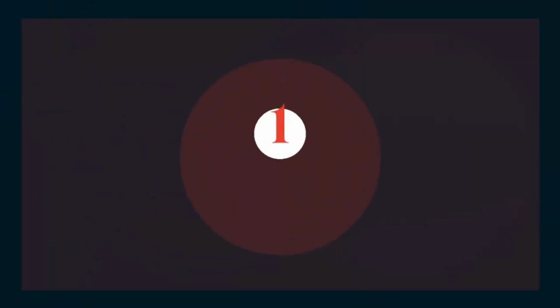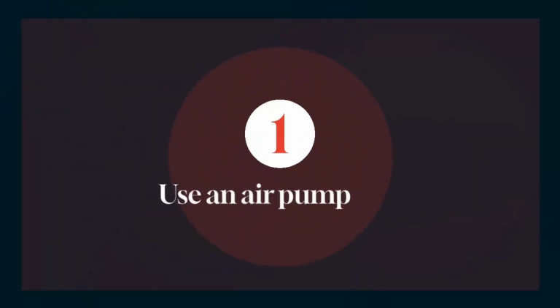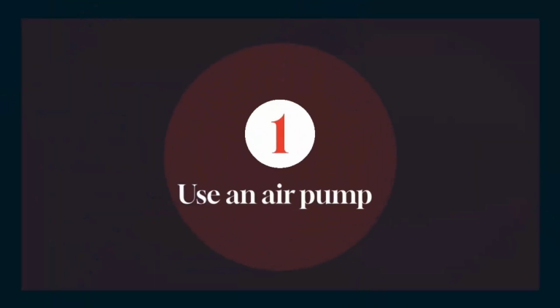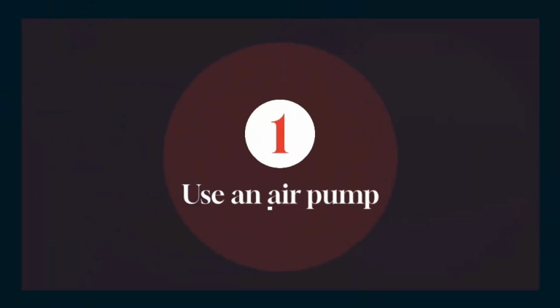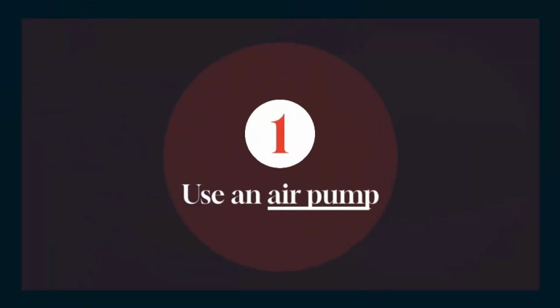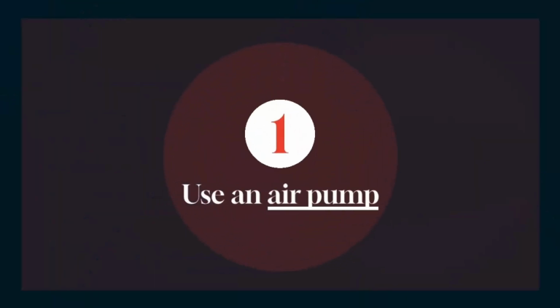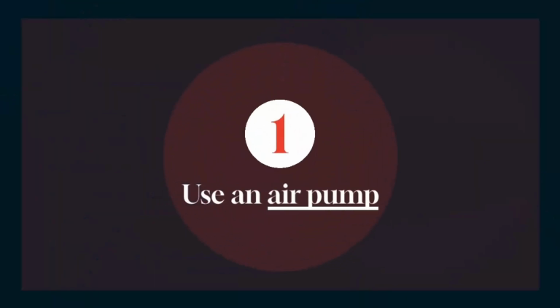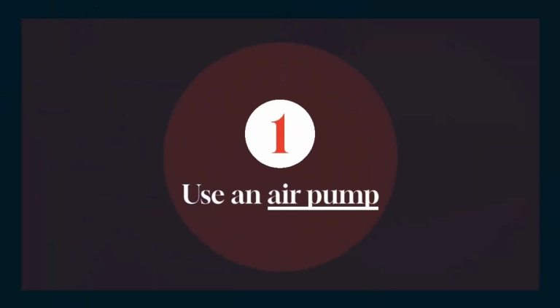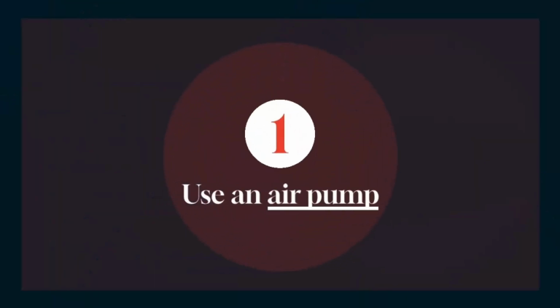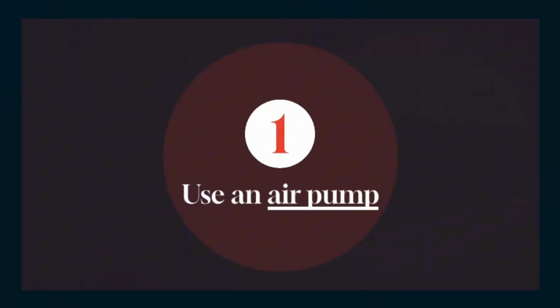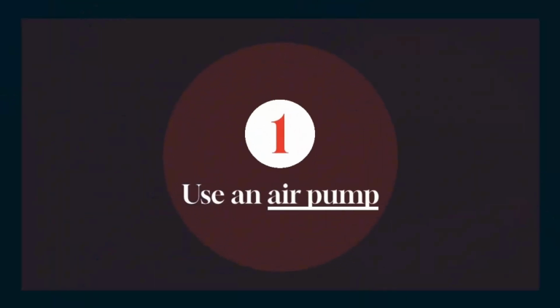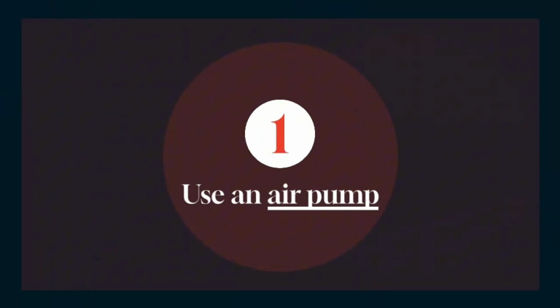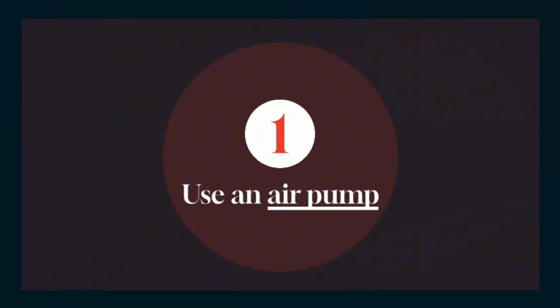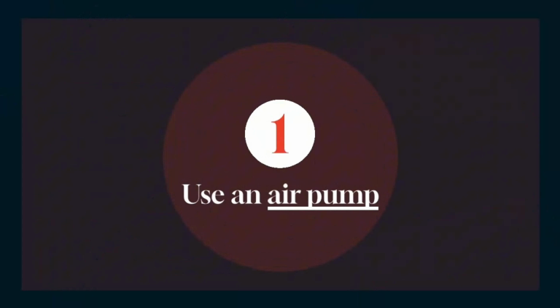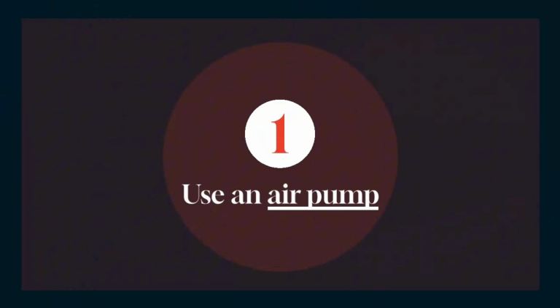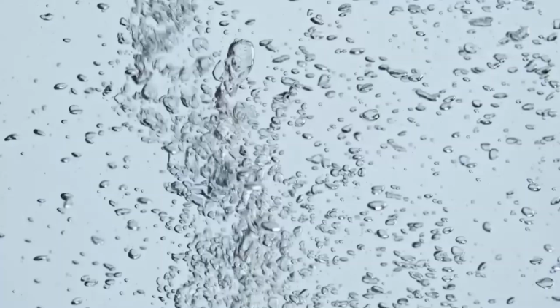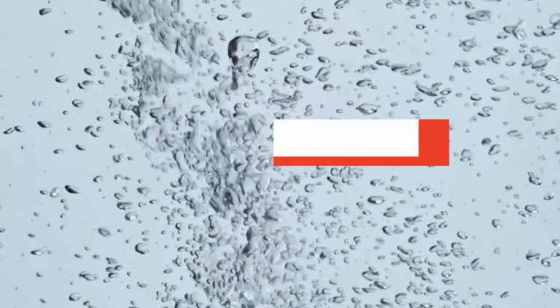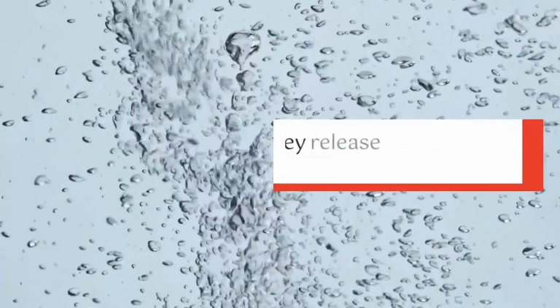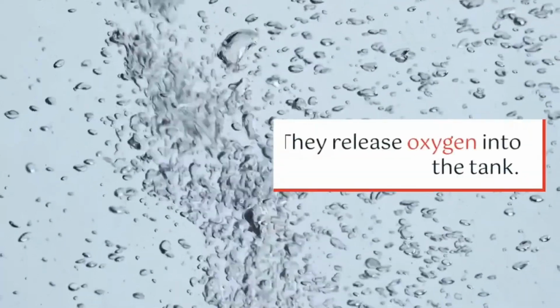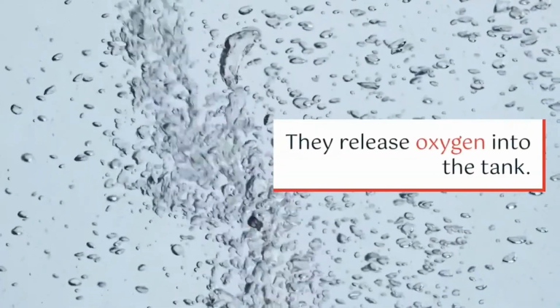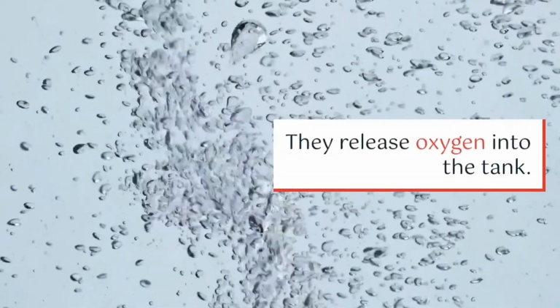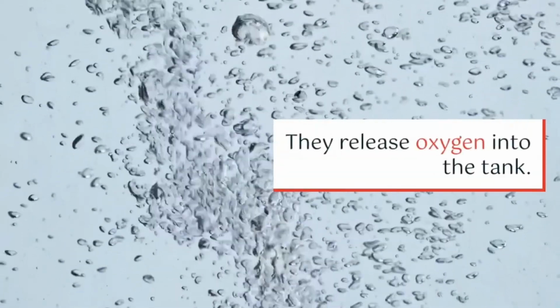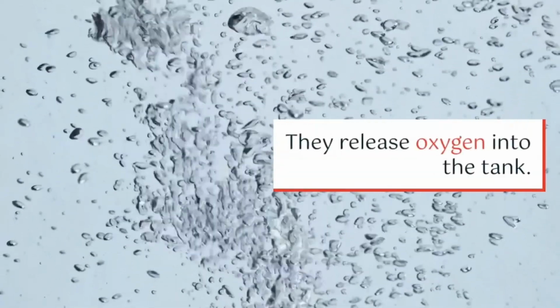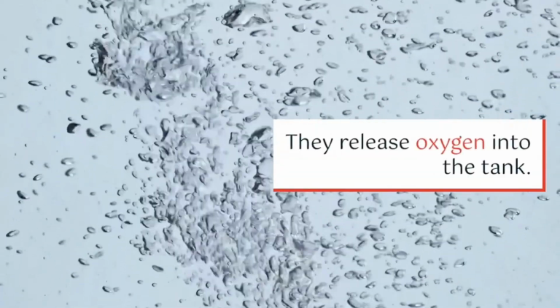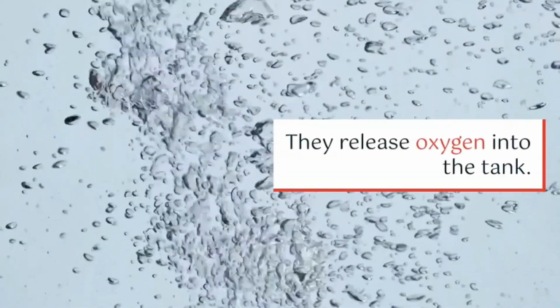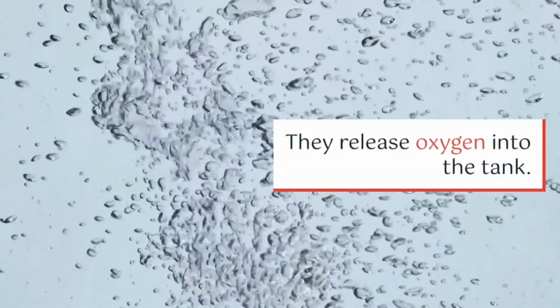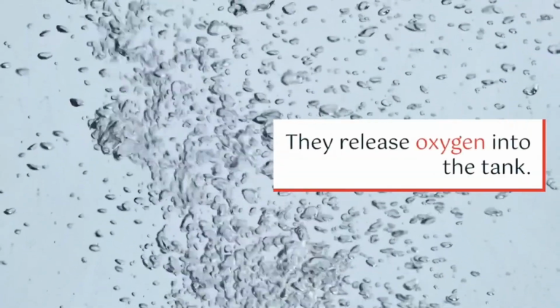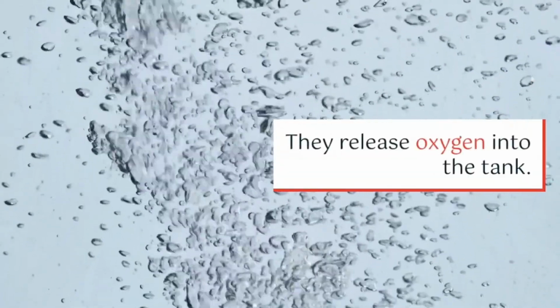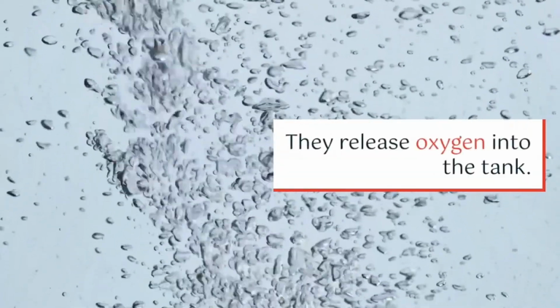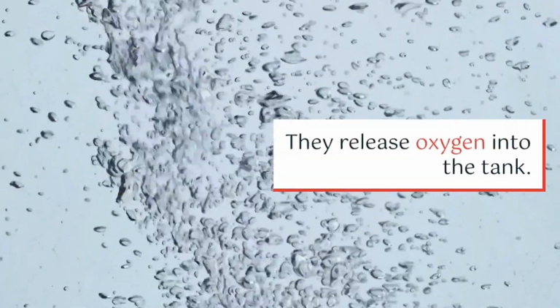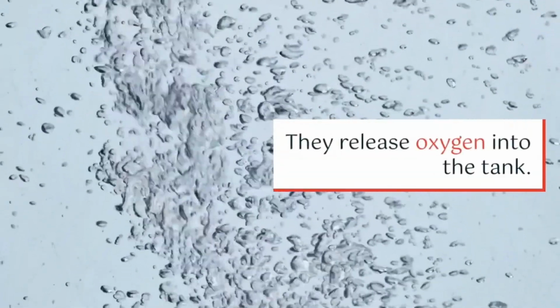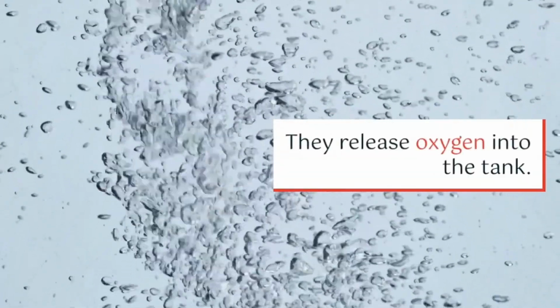One of the most common methods is using an air pump. Air pumps help circulate water and increase oxygen levels.